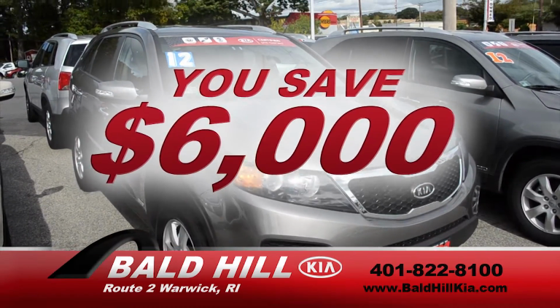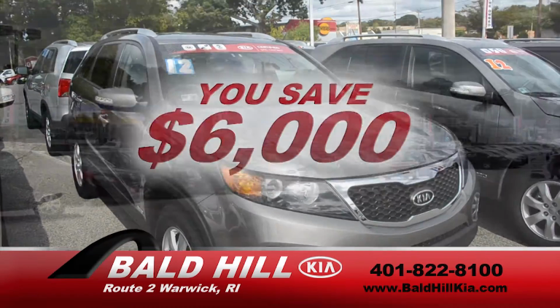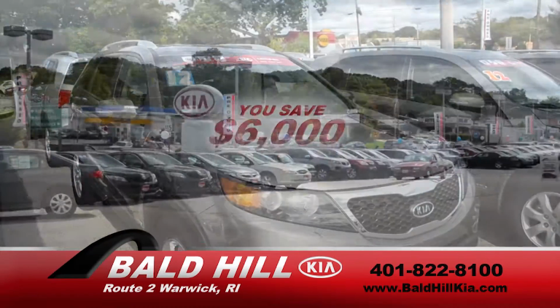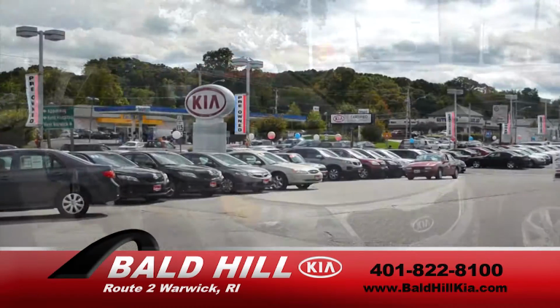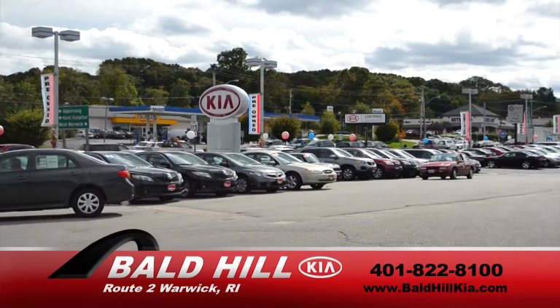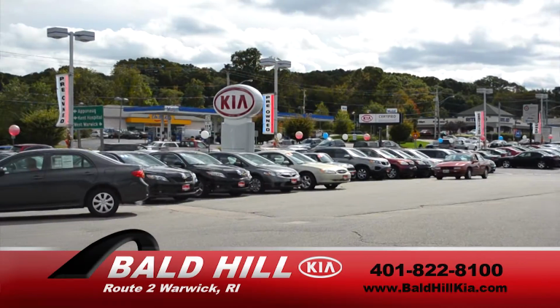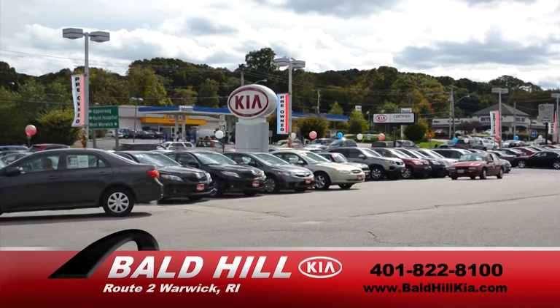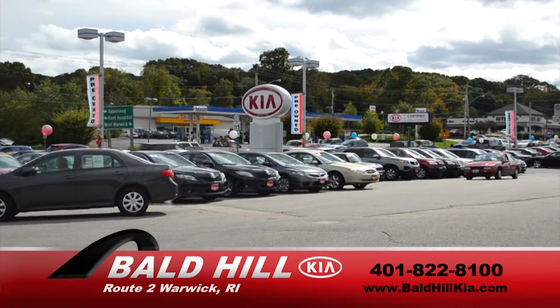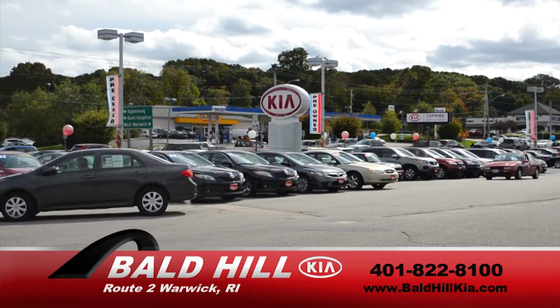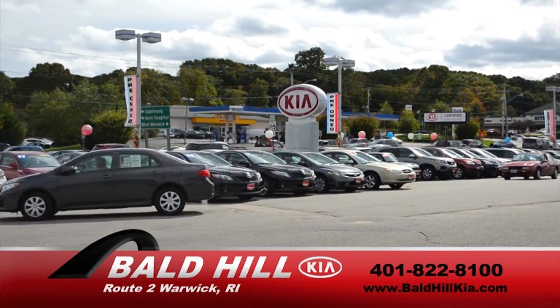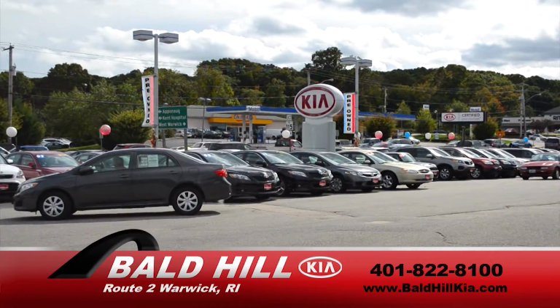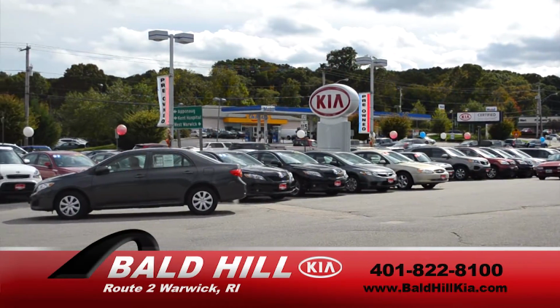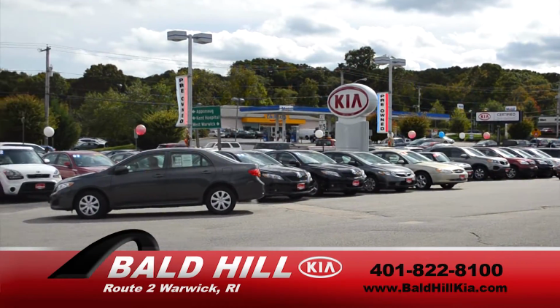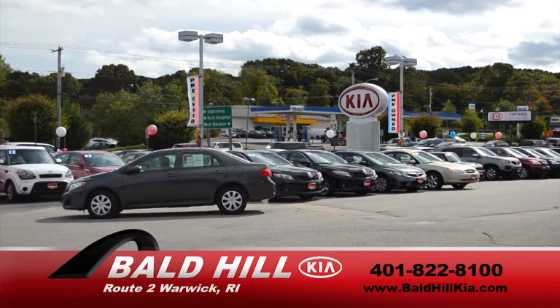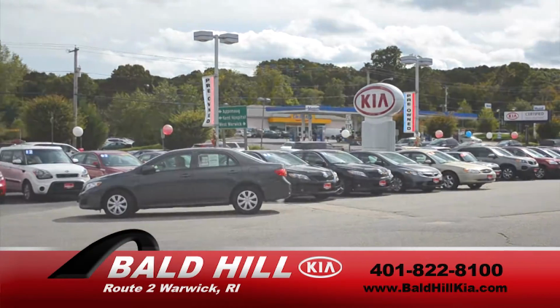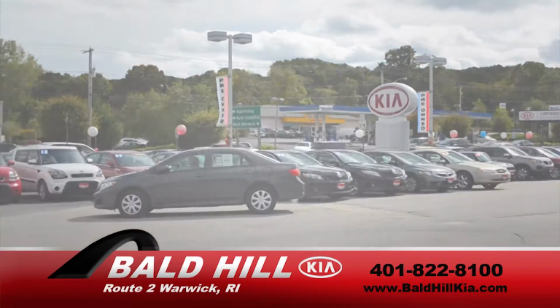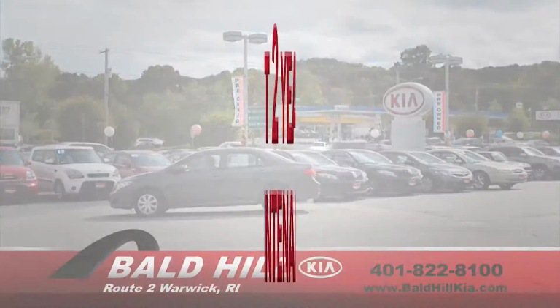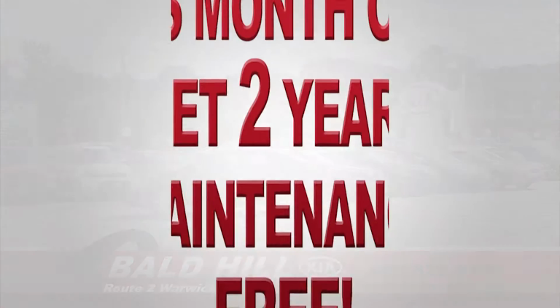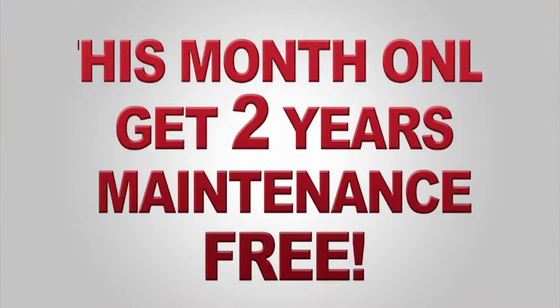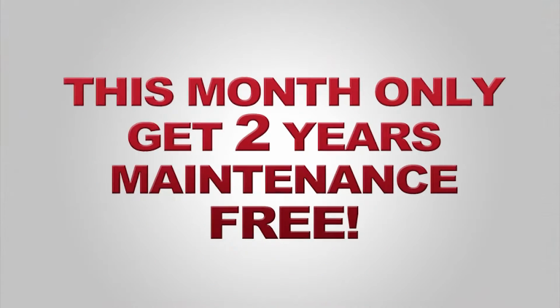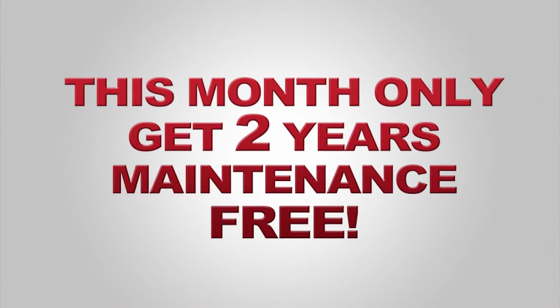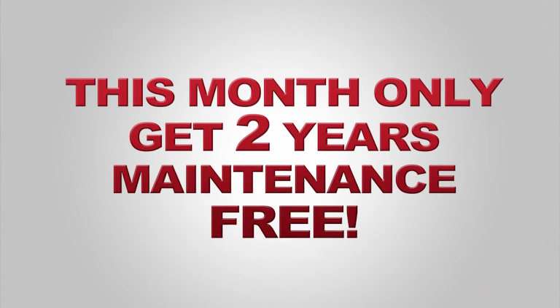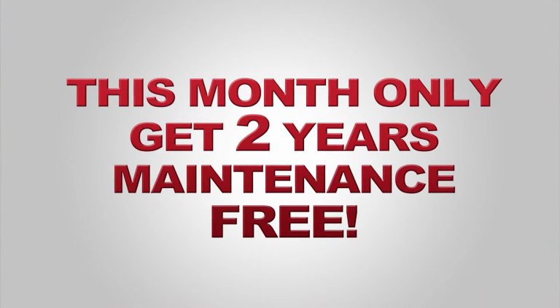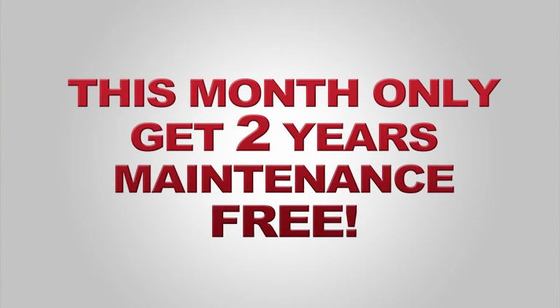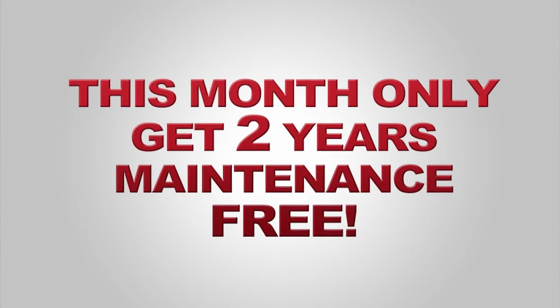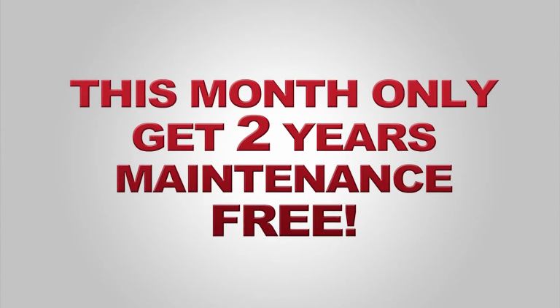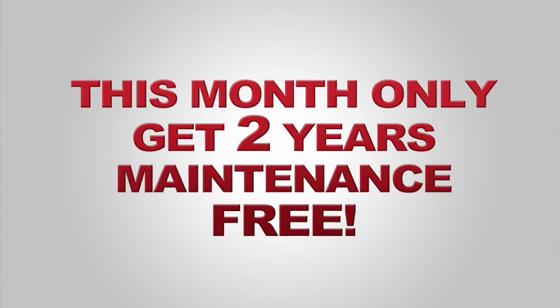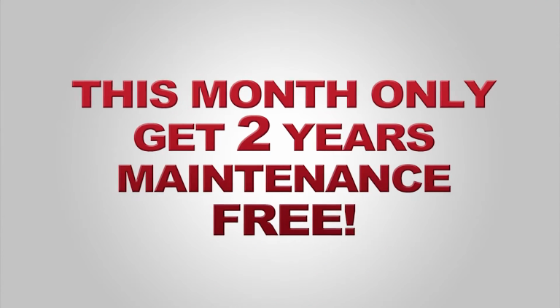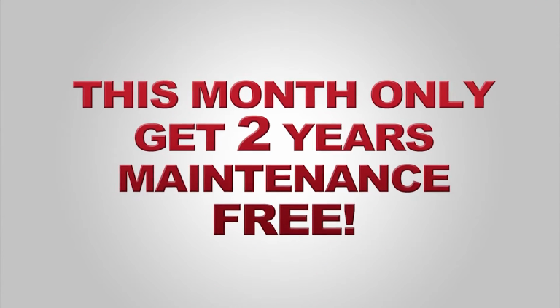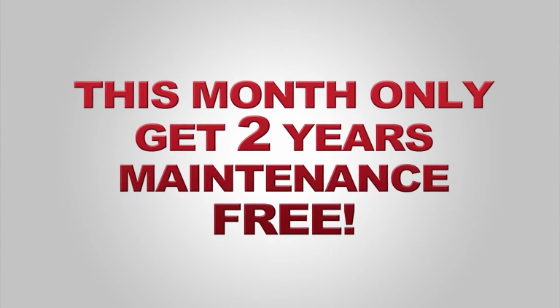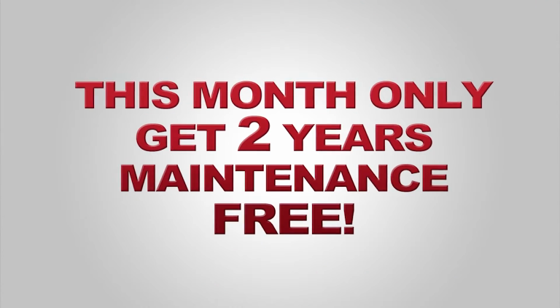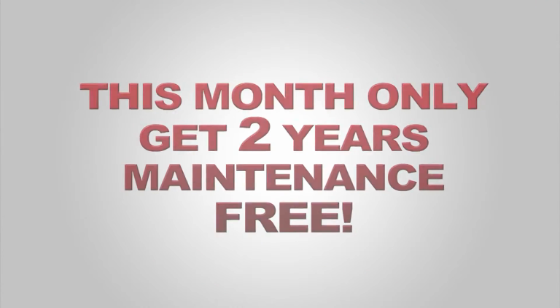Bald Hill has over 200 quality pre-owned vehicles in stock, and this month only, you'll get two years of maintenance as a bonus.